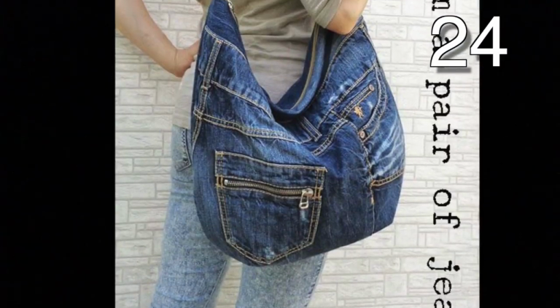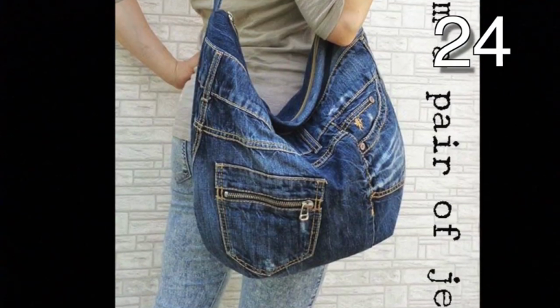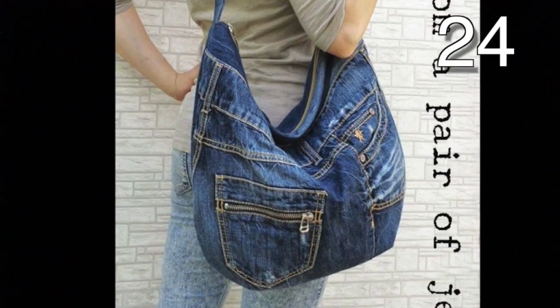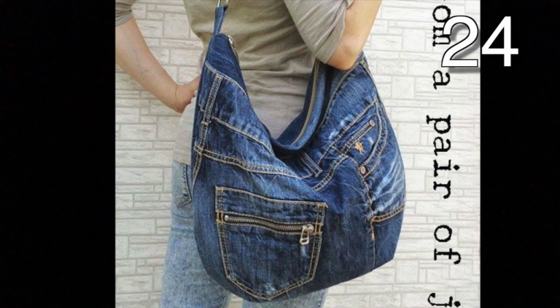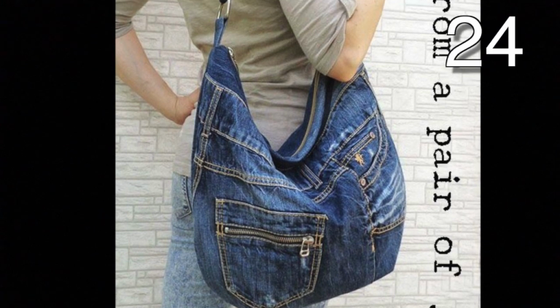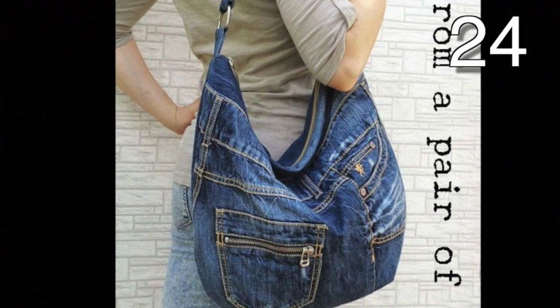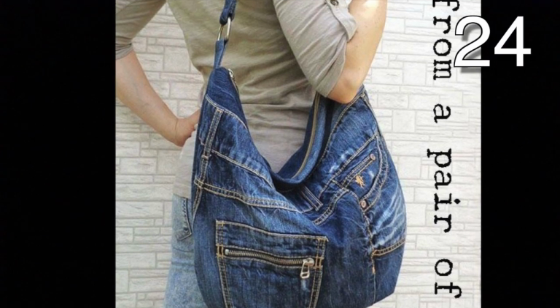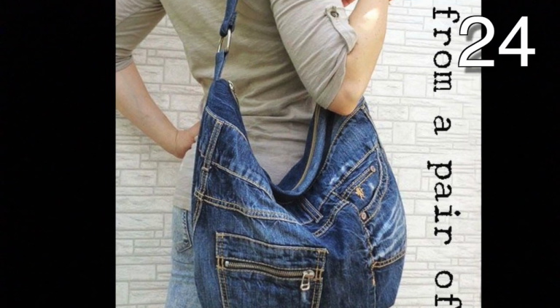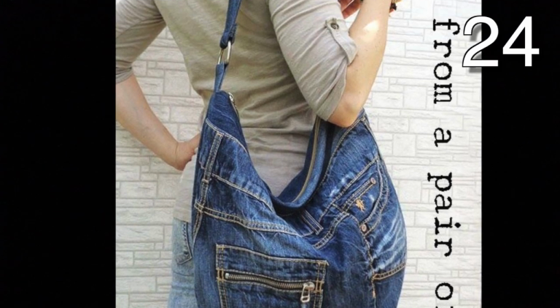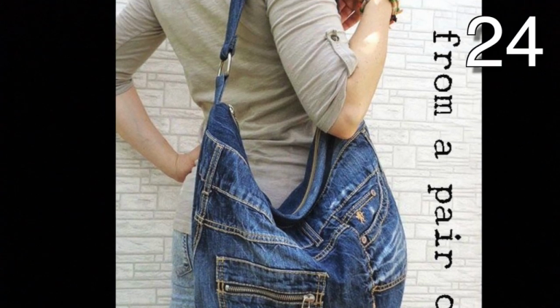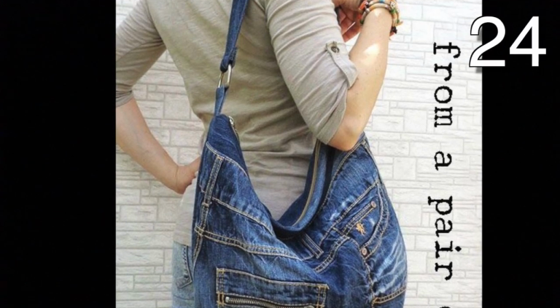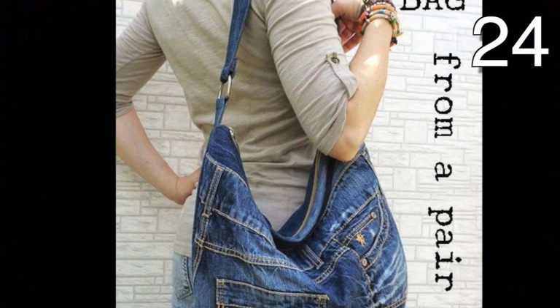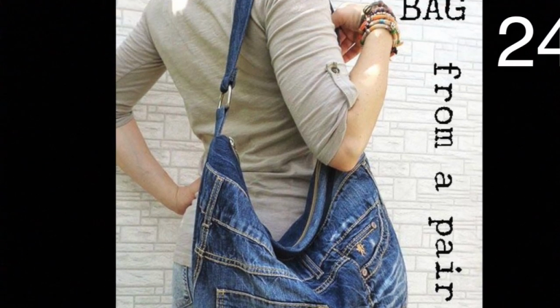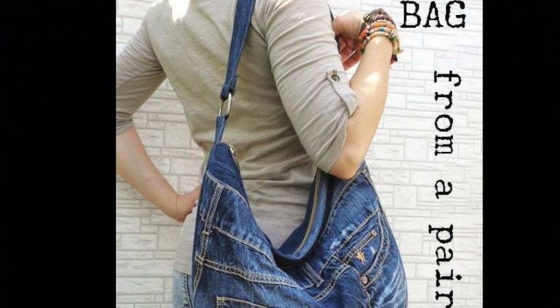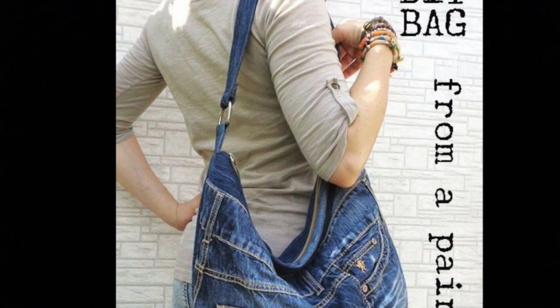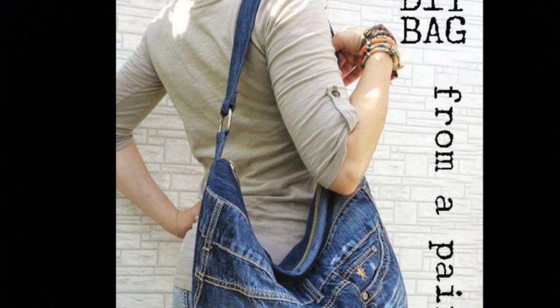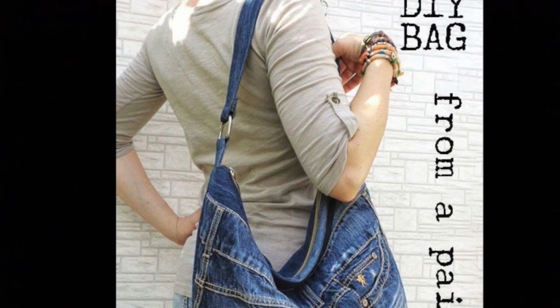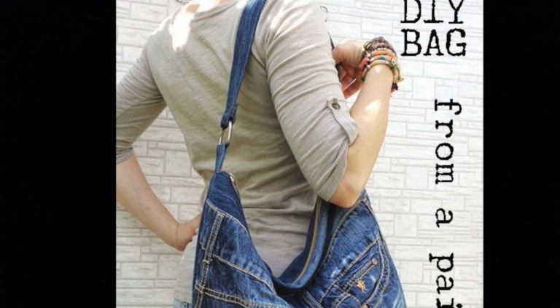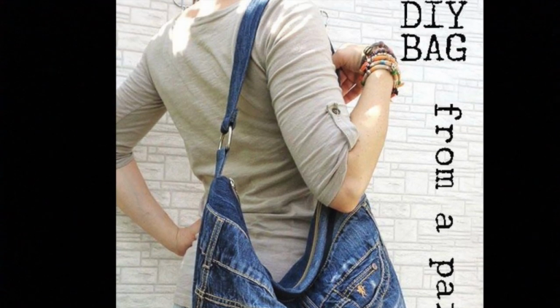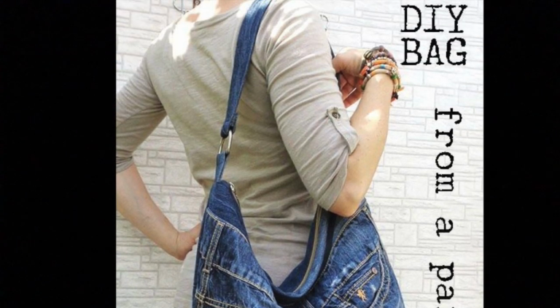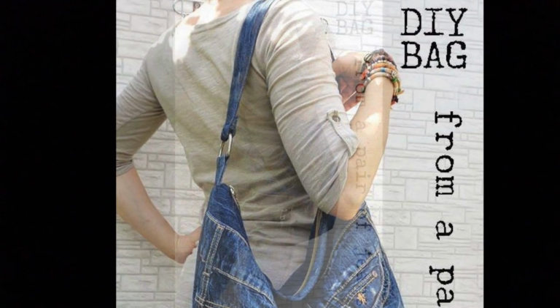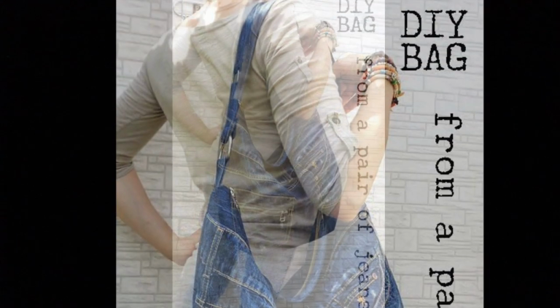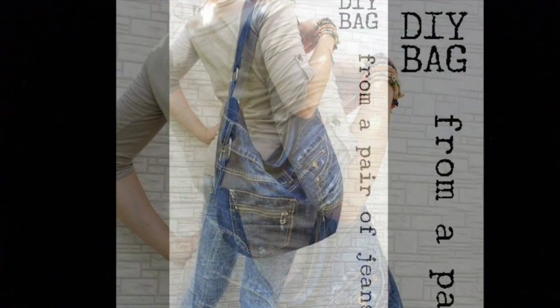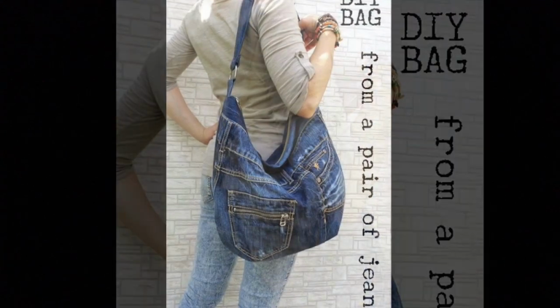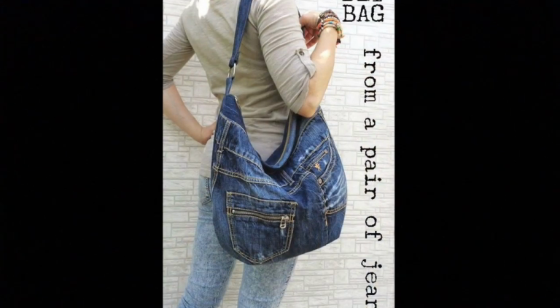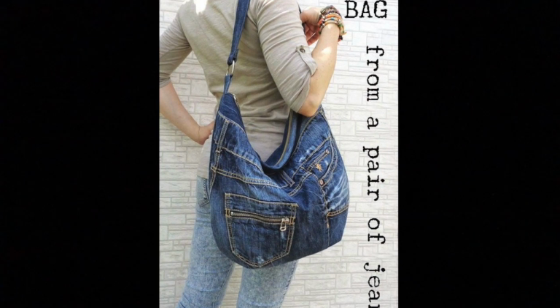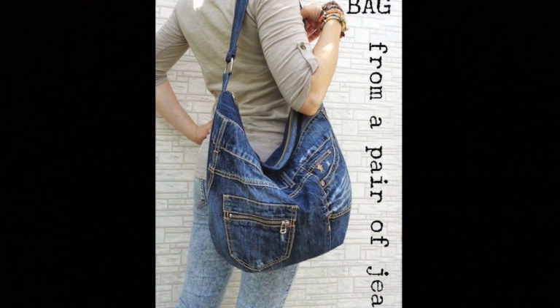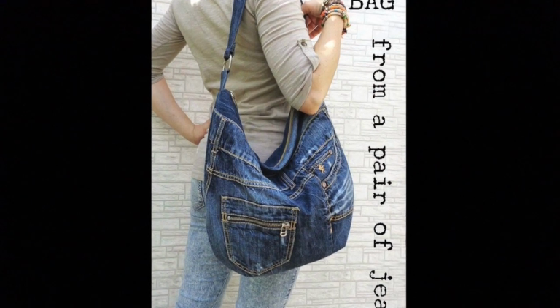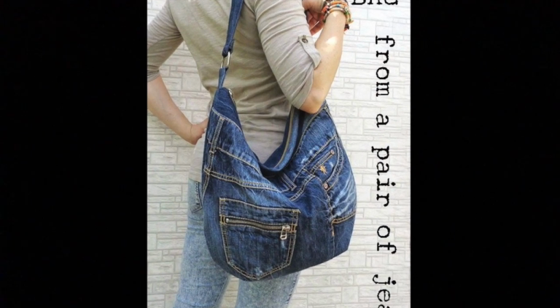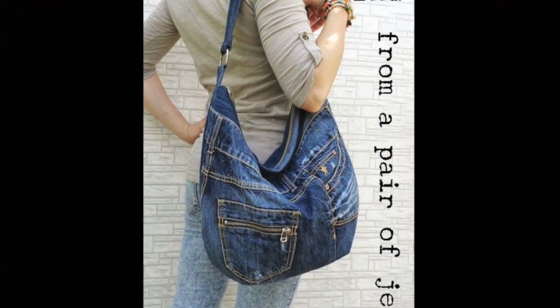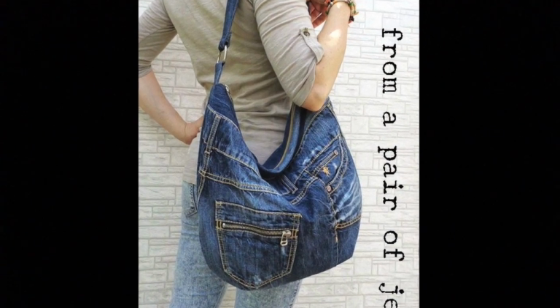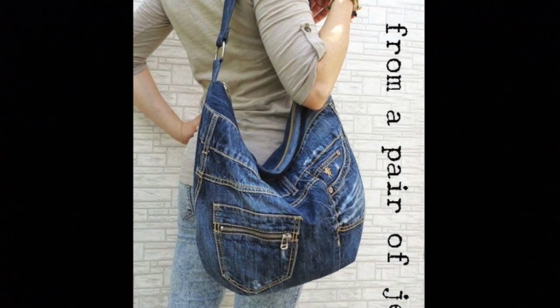Take the top off of some jeans a few inches below the back pocket. Sew the bottom shut. Use the denim from the legs to make the handle.